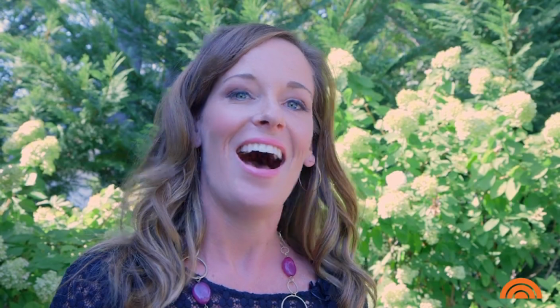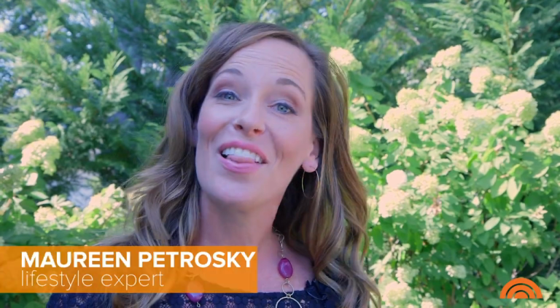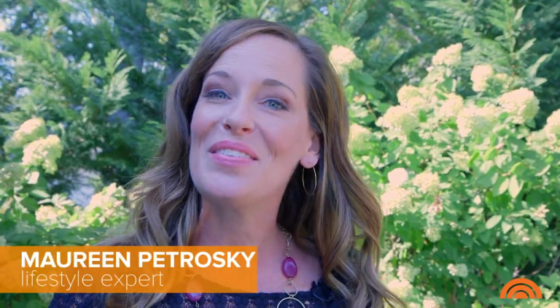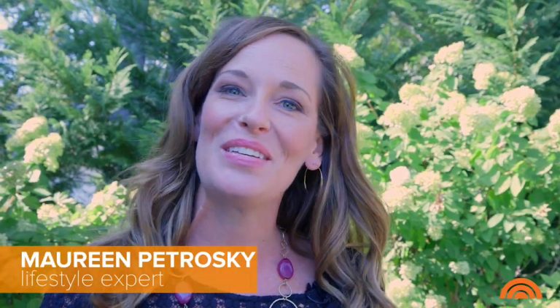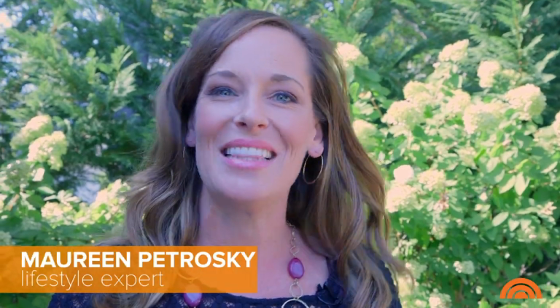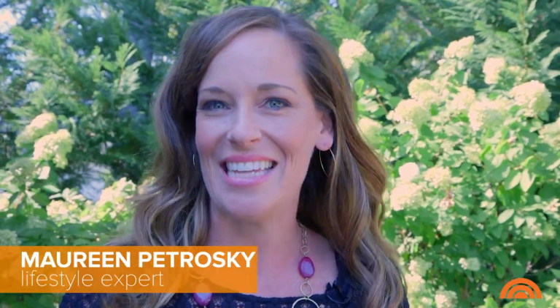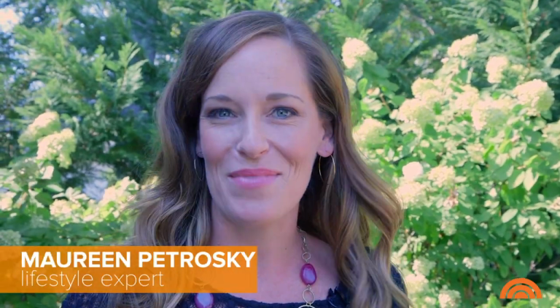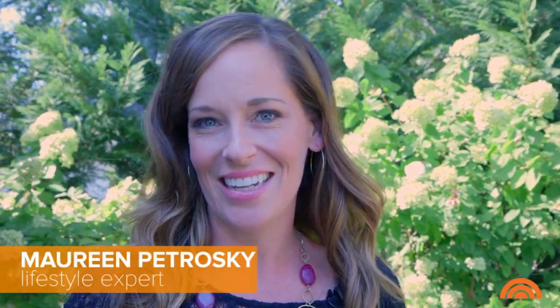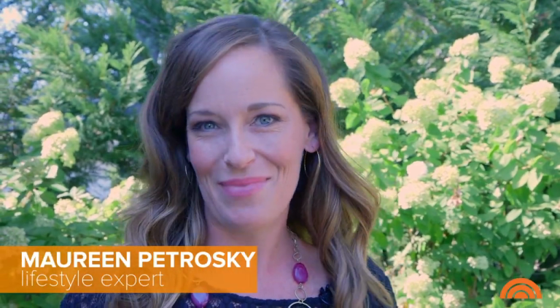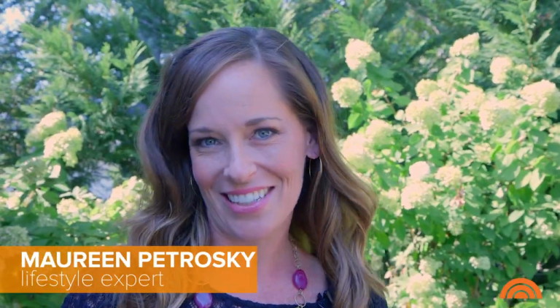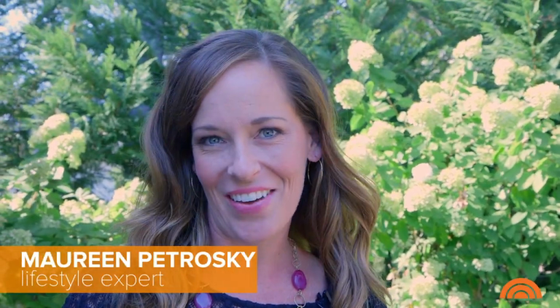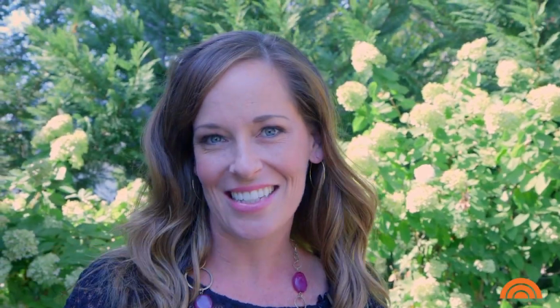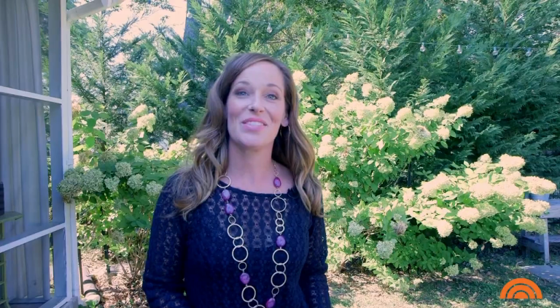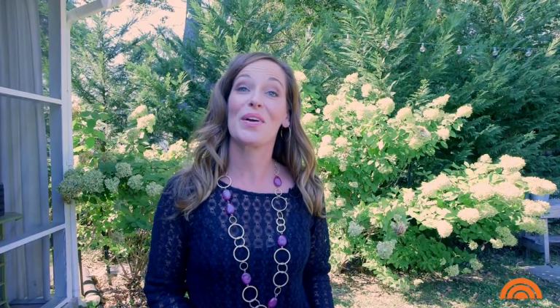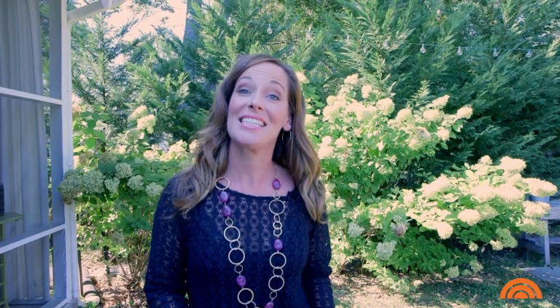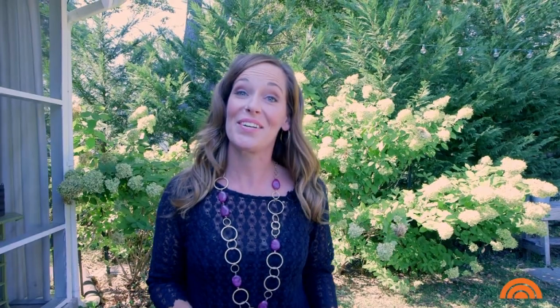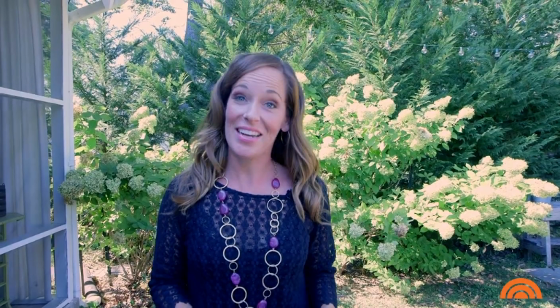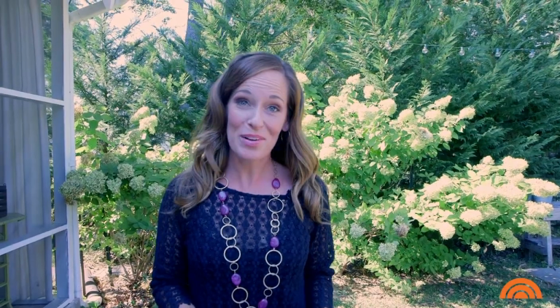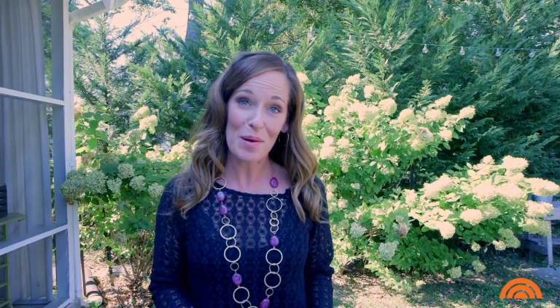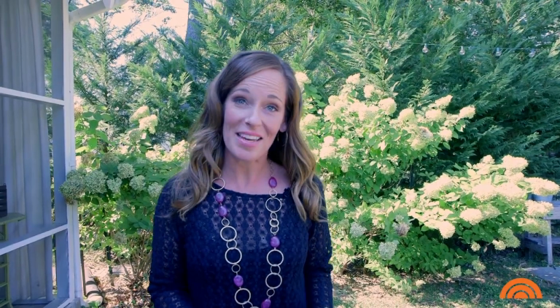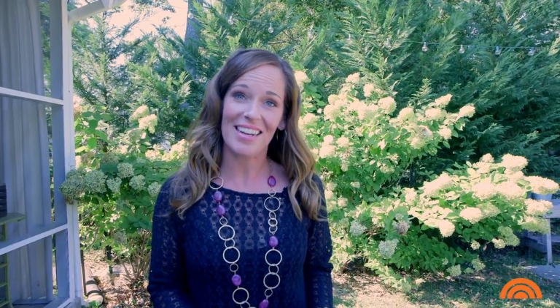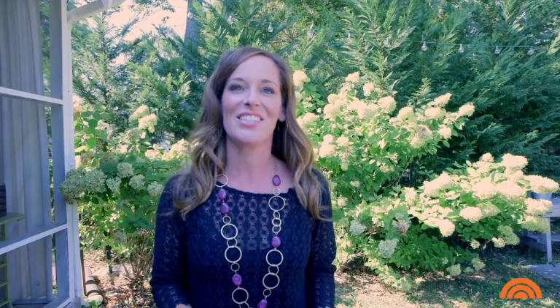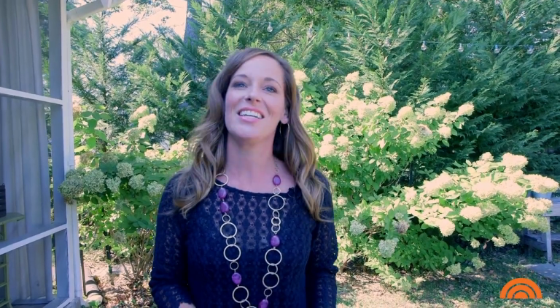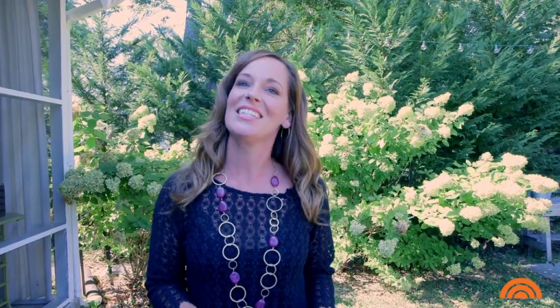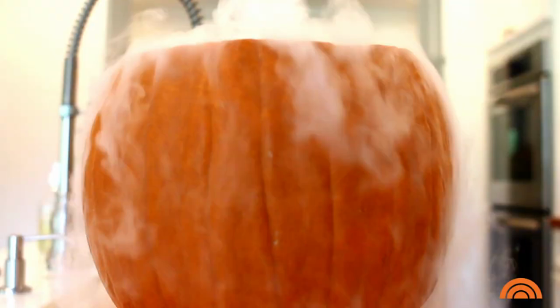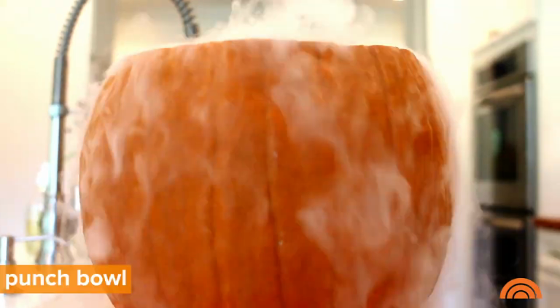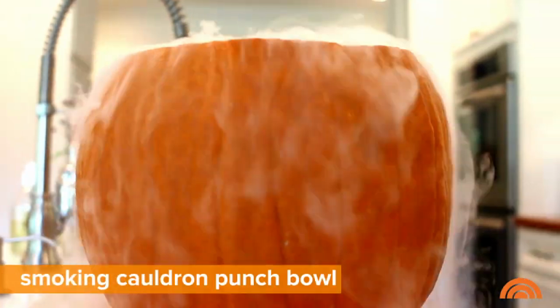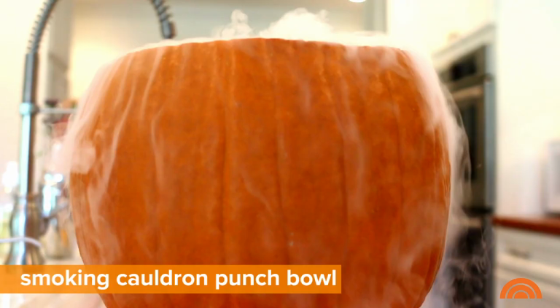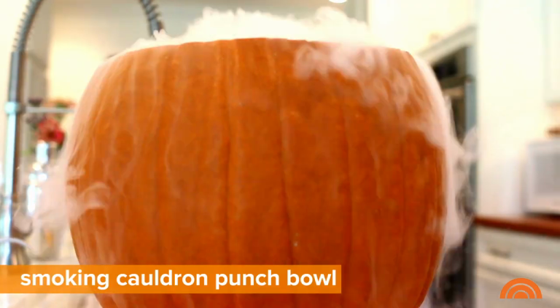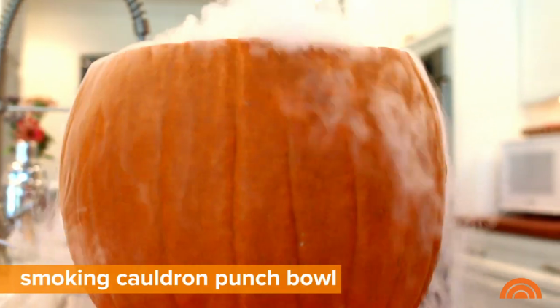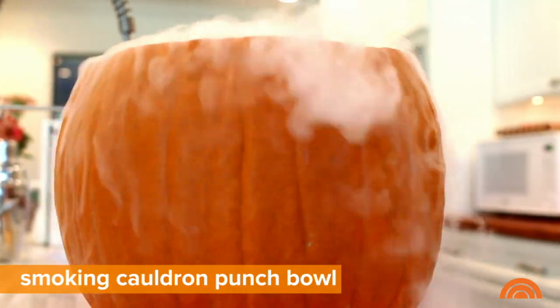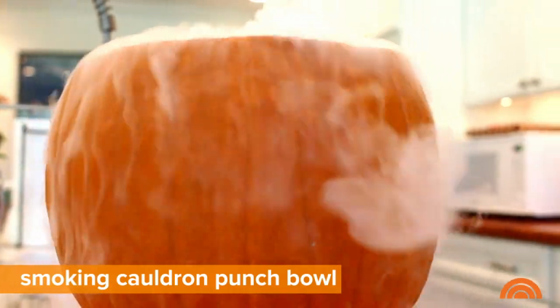Halloween wouldn't be the same without special effects, so we're gonna take a regular pumpkin and turn it into a smoking cauldron punch bowl.